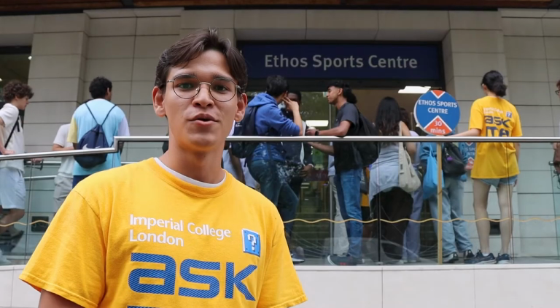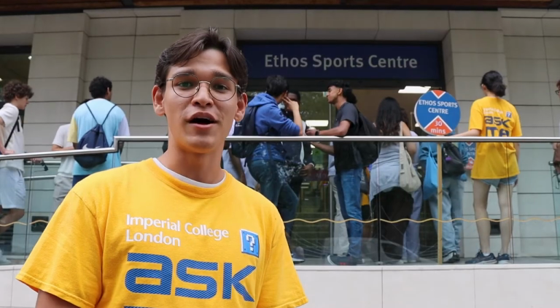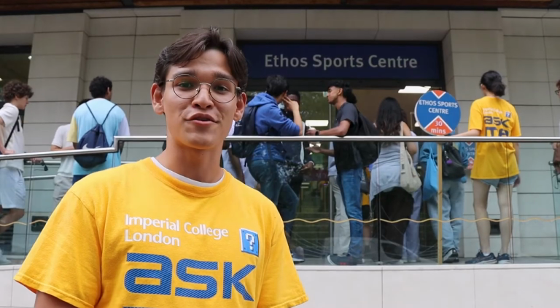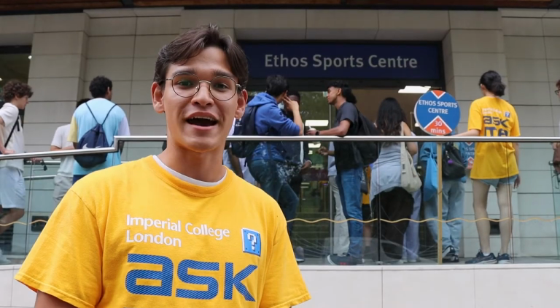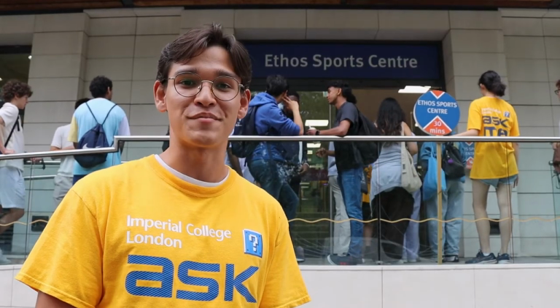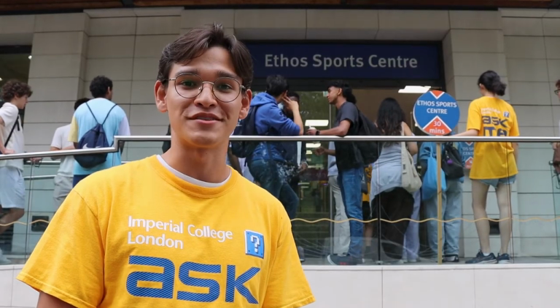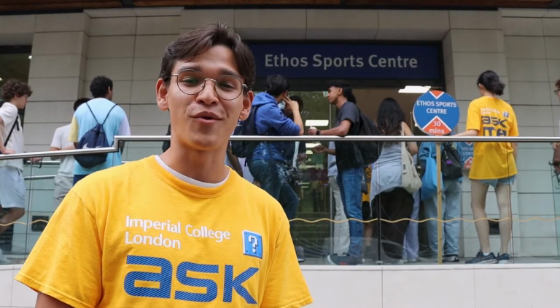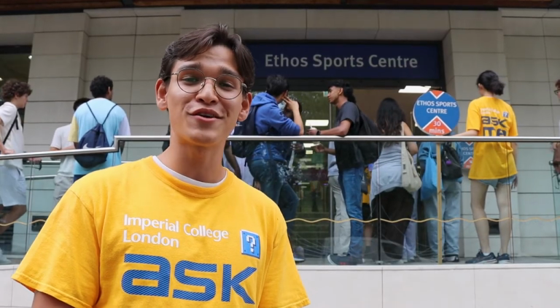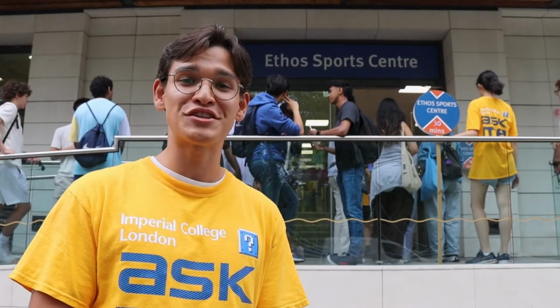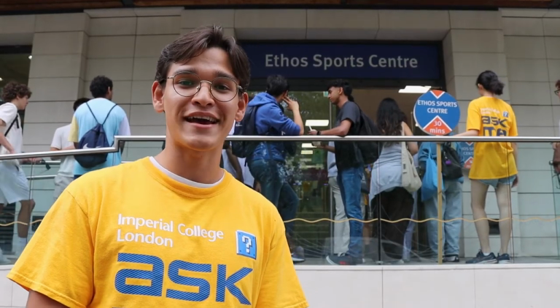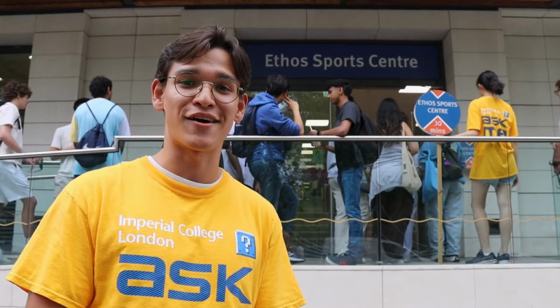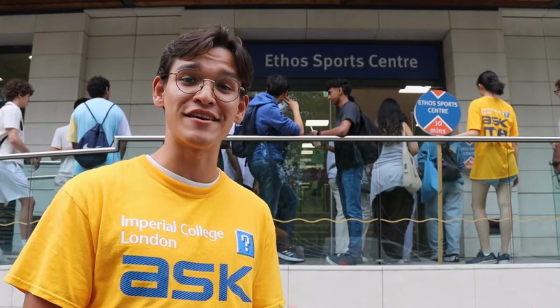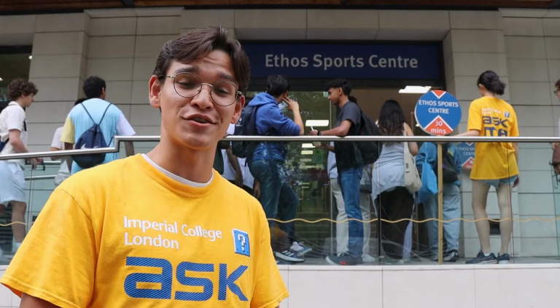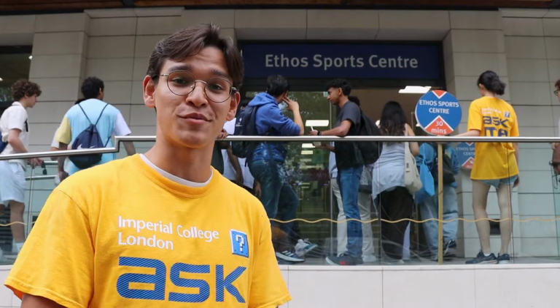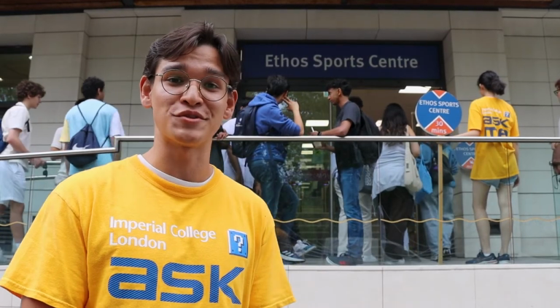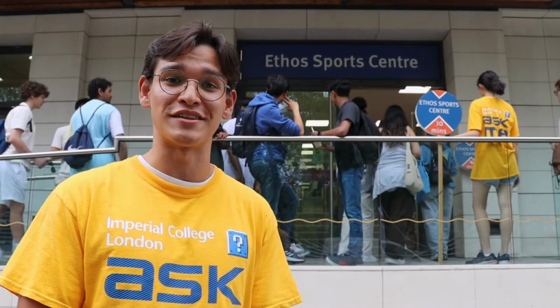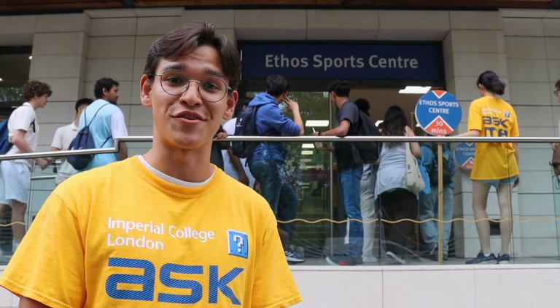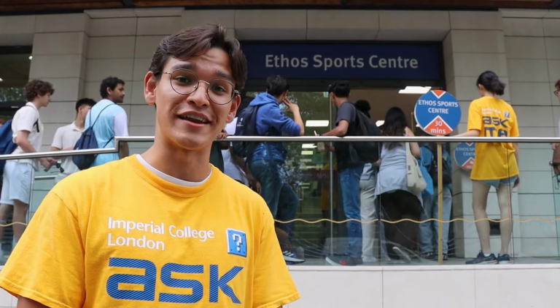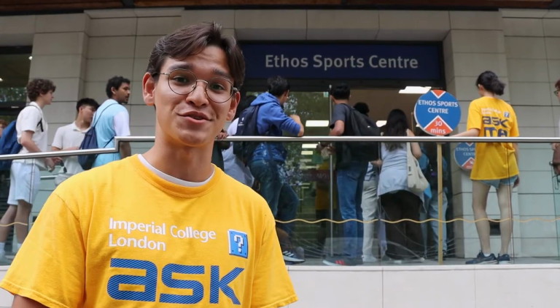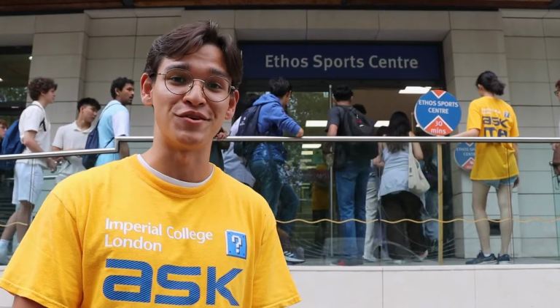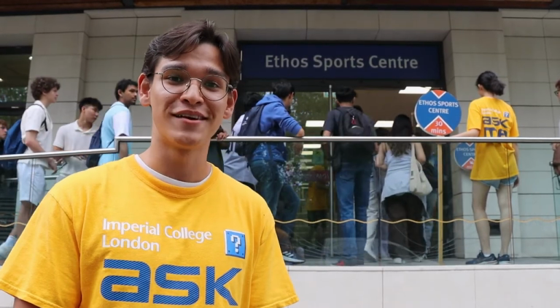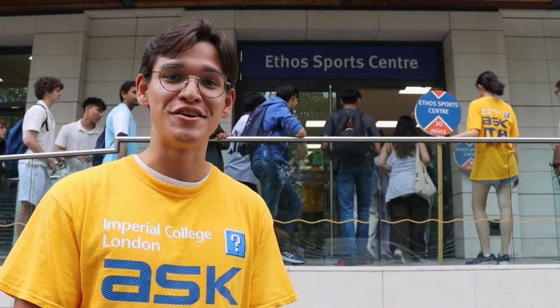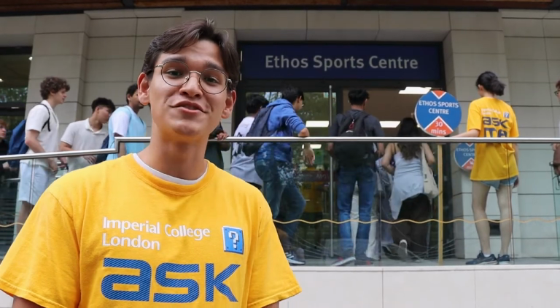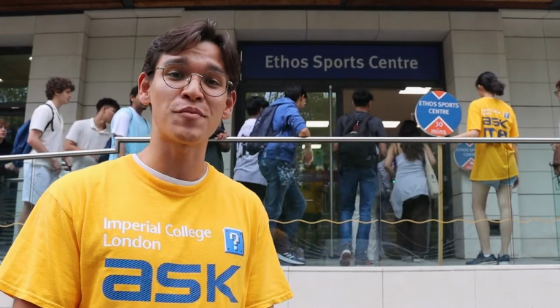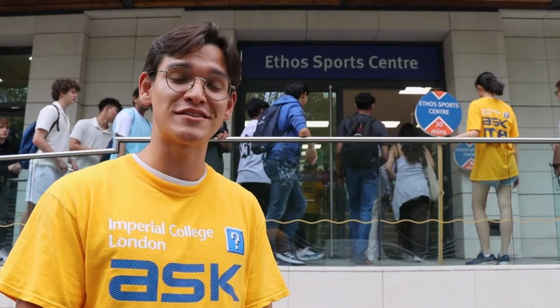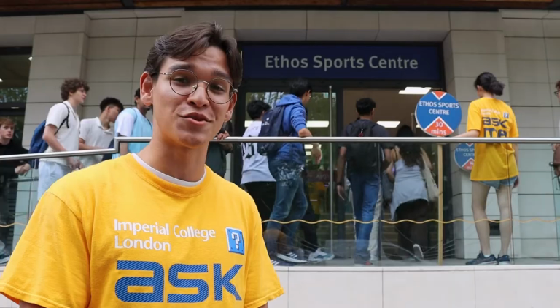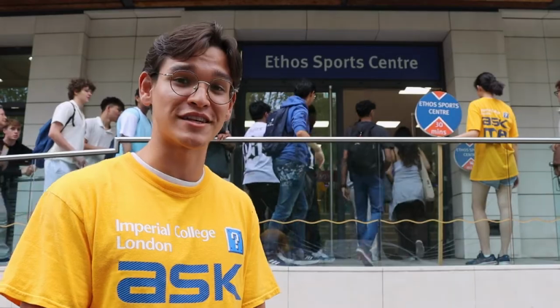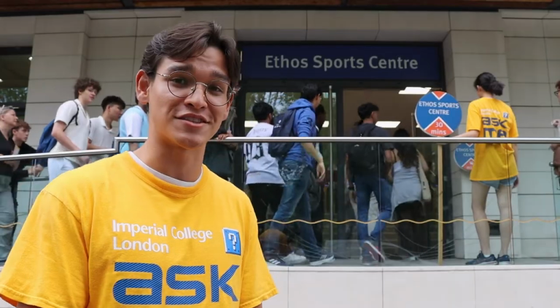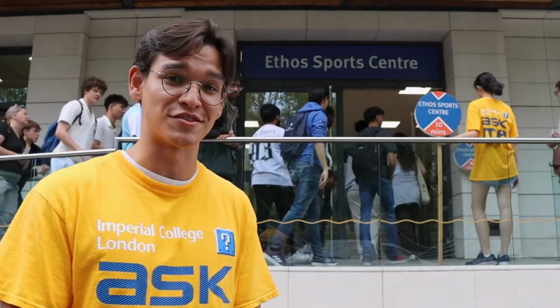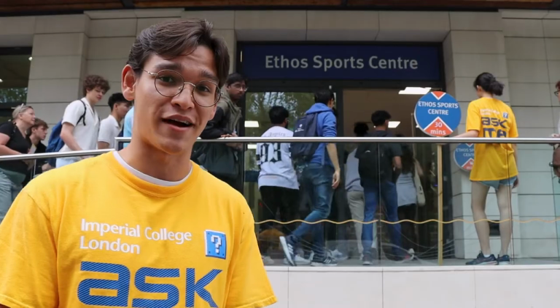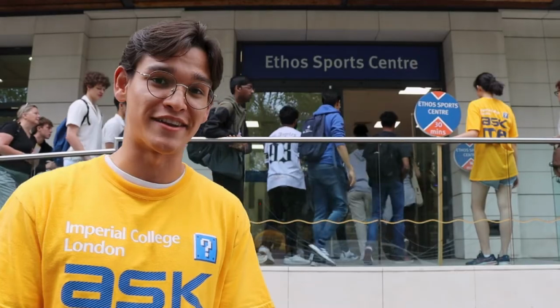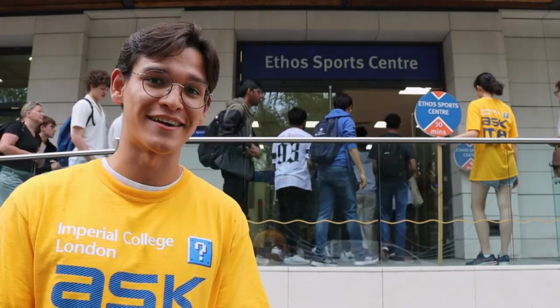While you're on campus, why not check out our Ethos Sports Centre right next door? You can drop into tour sessions throughout the day.